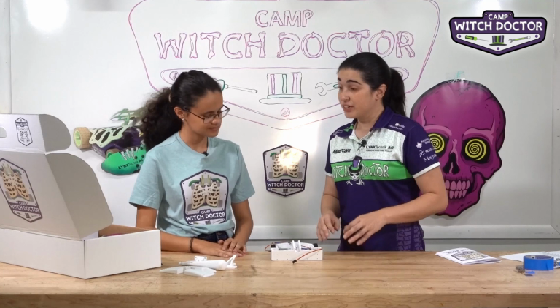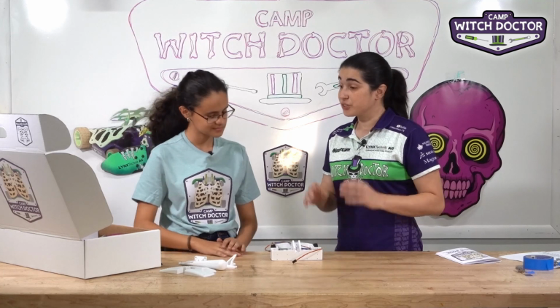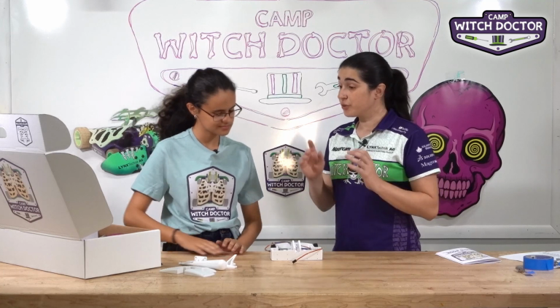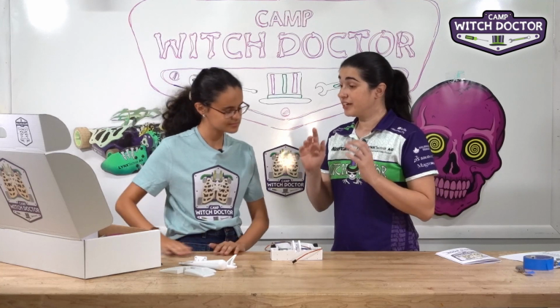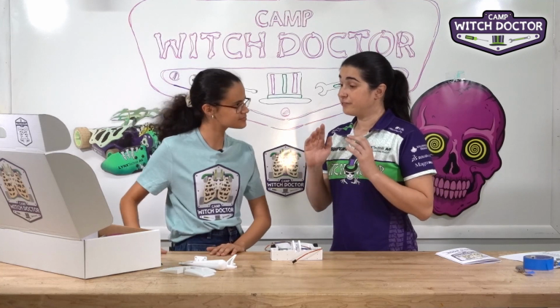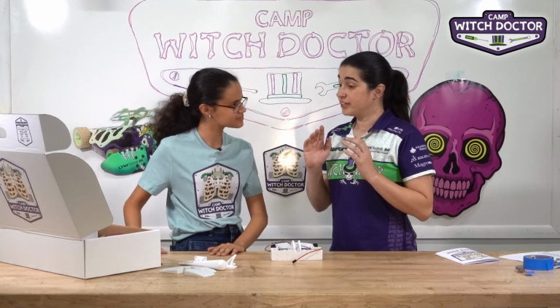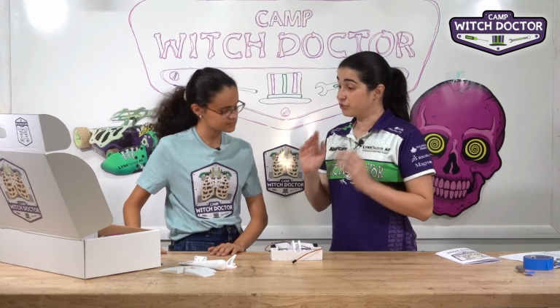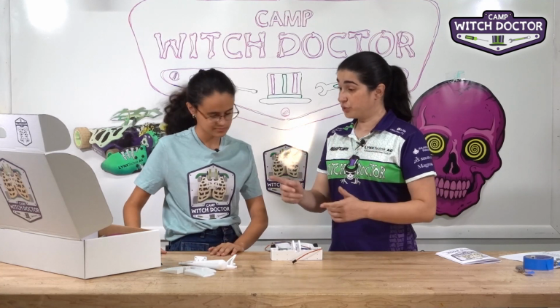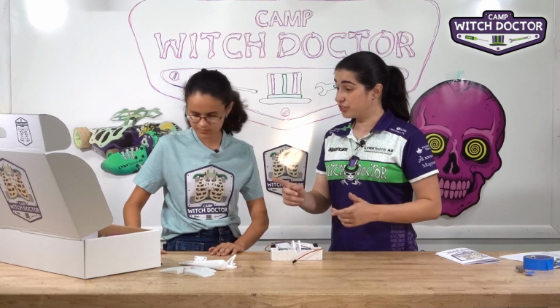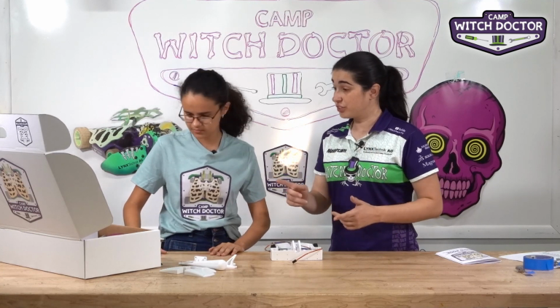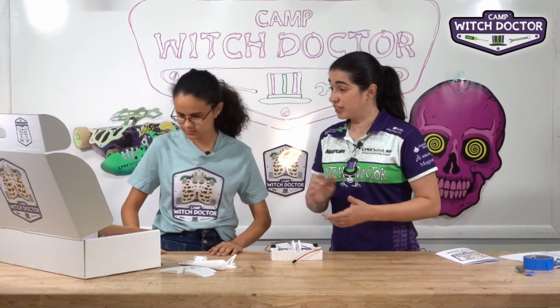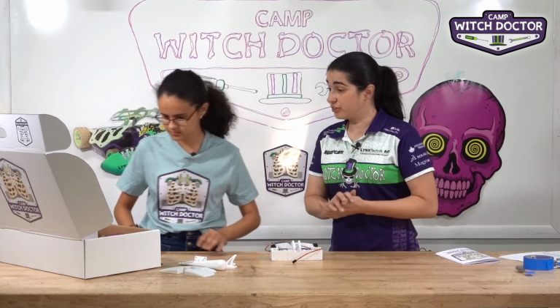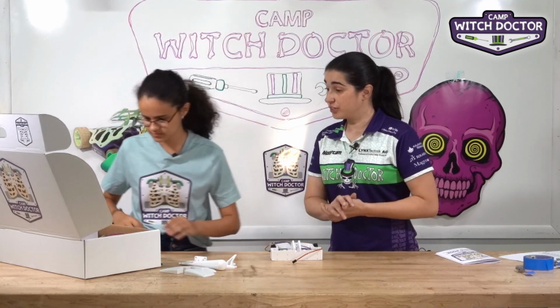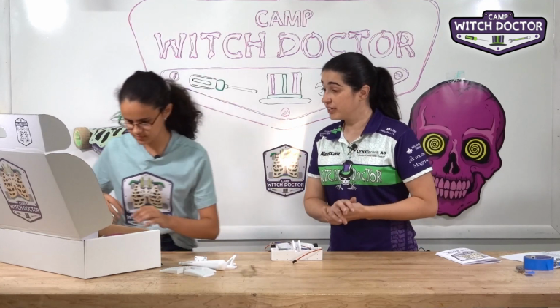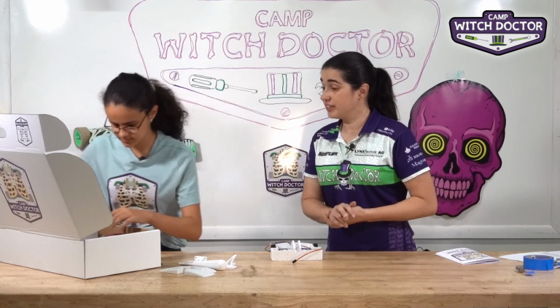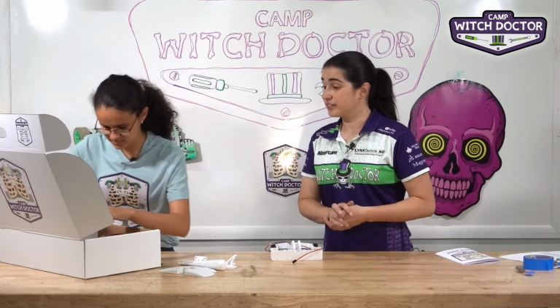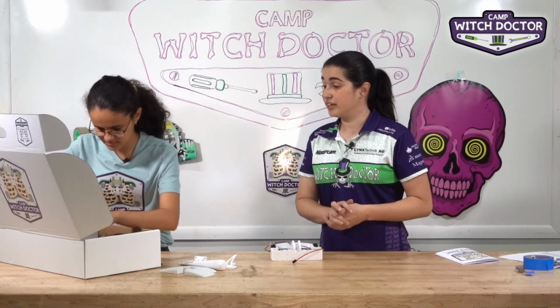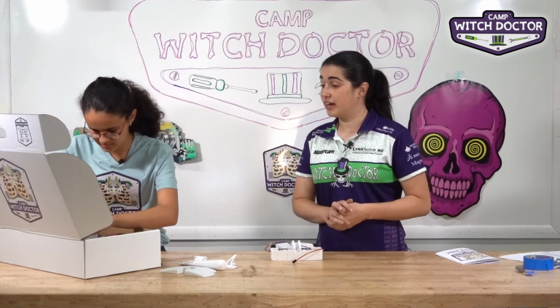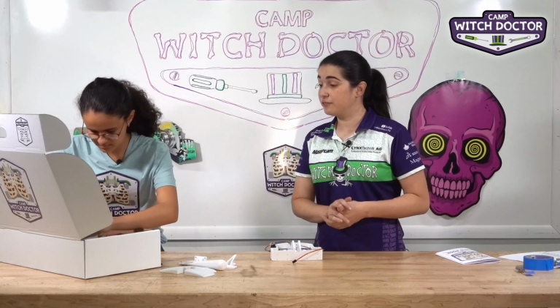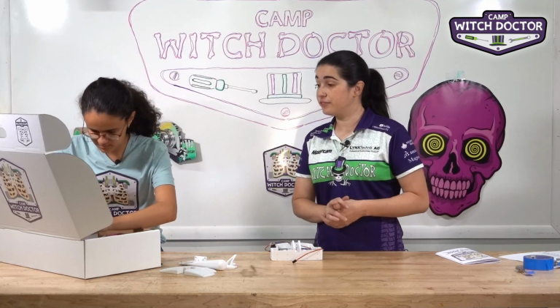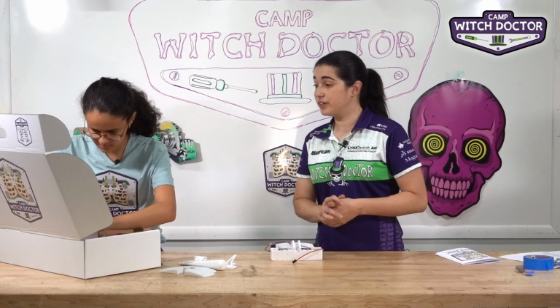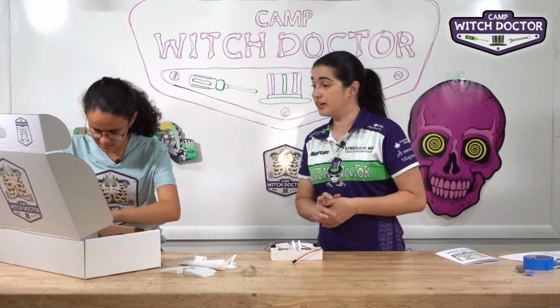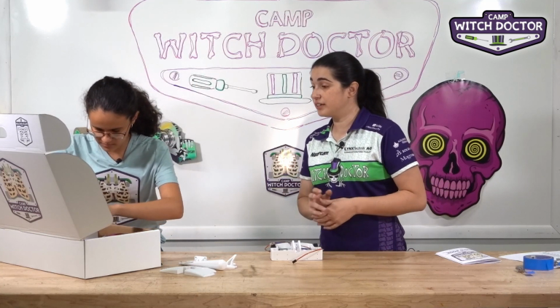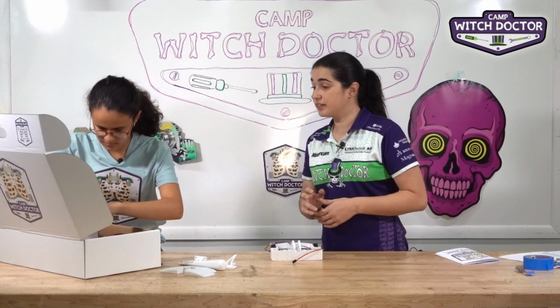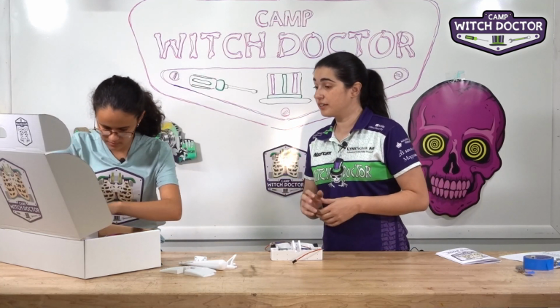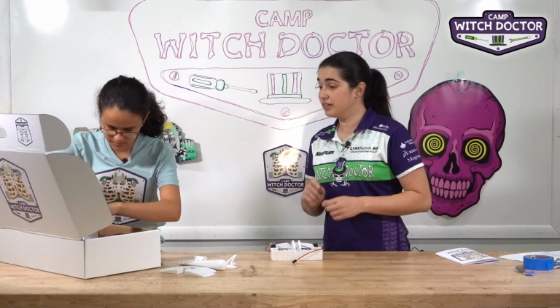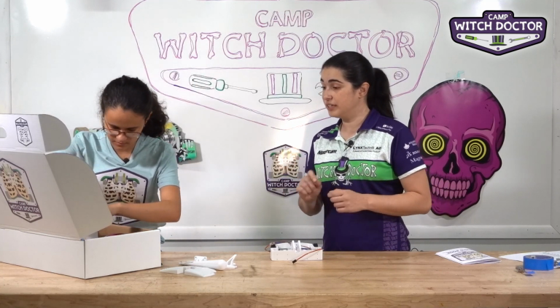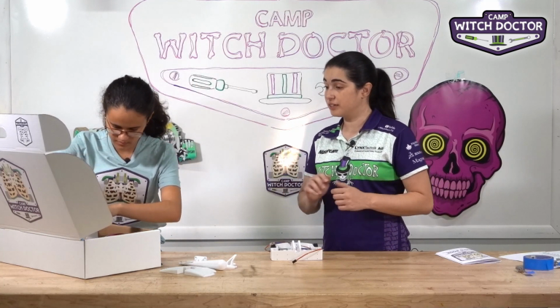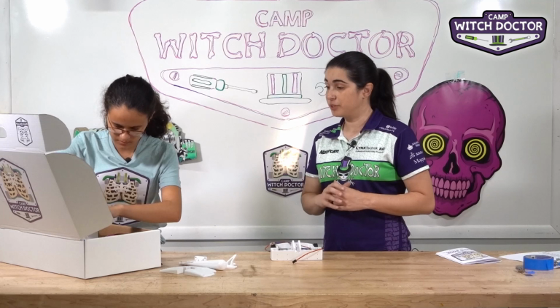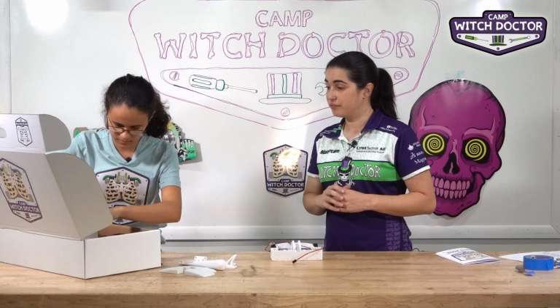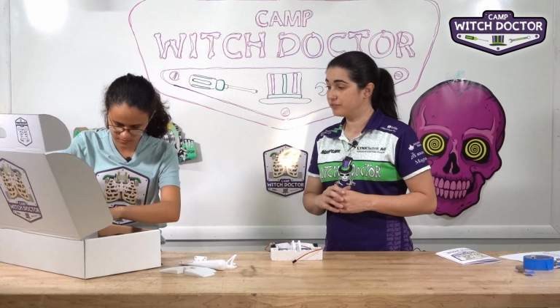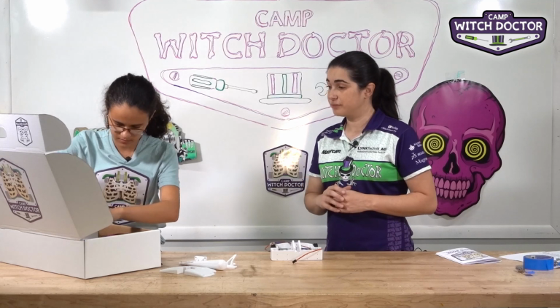Go ahead and find the switch in your kit. It's going to have a lead coming off of it.